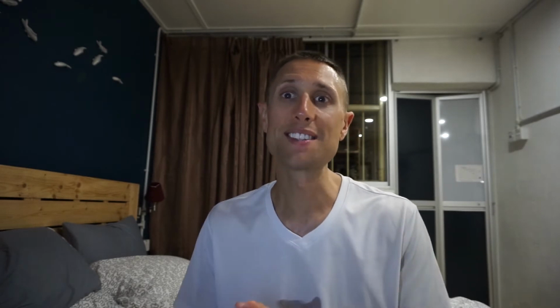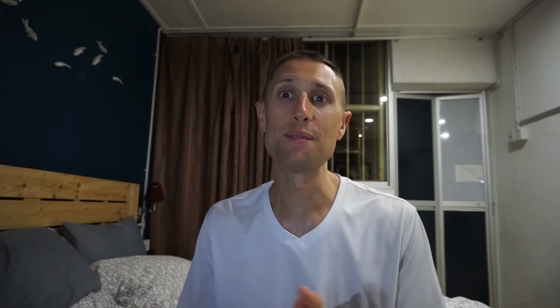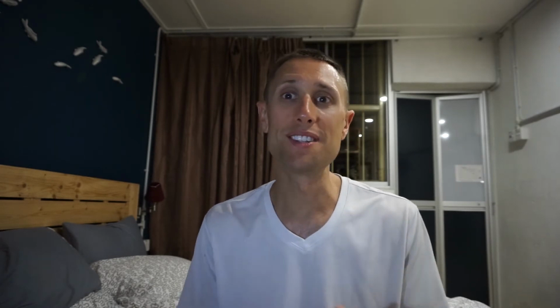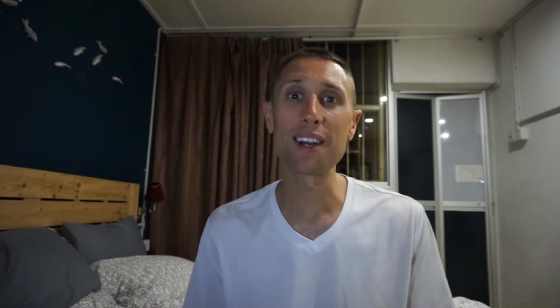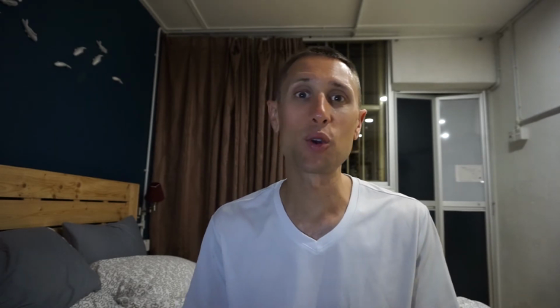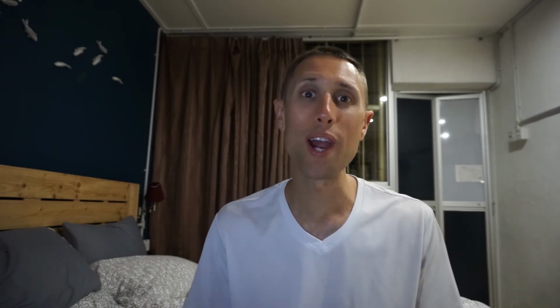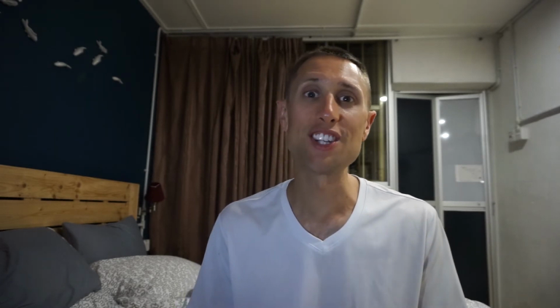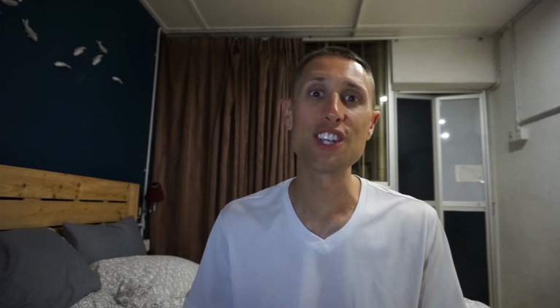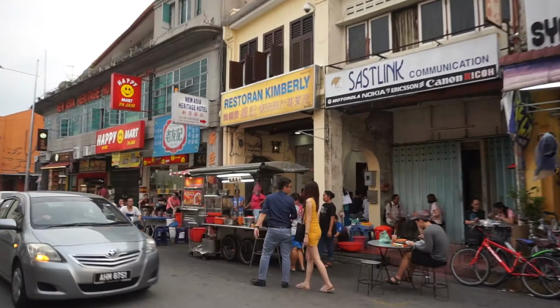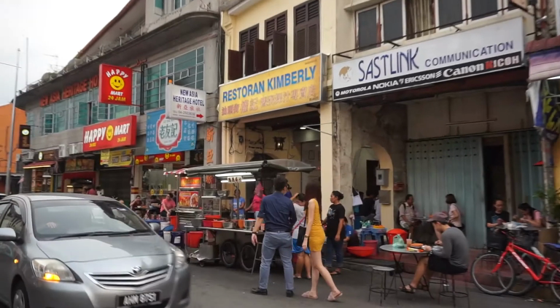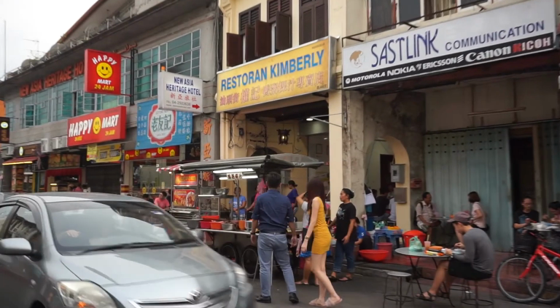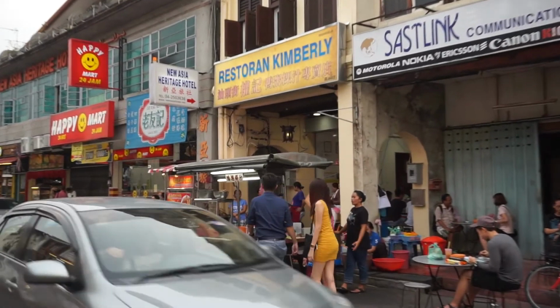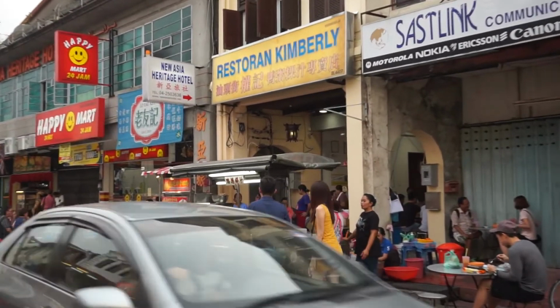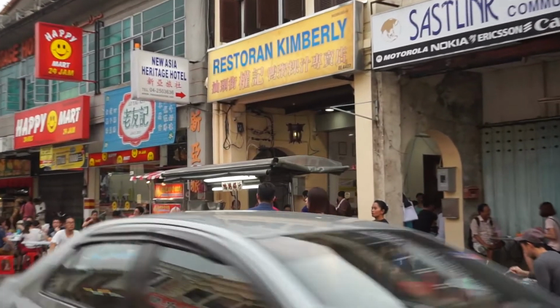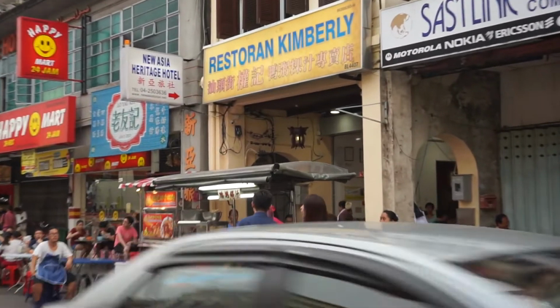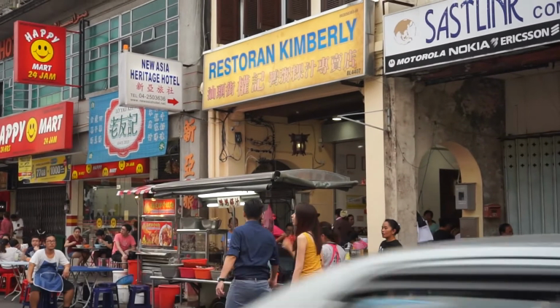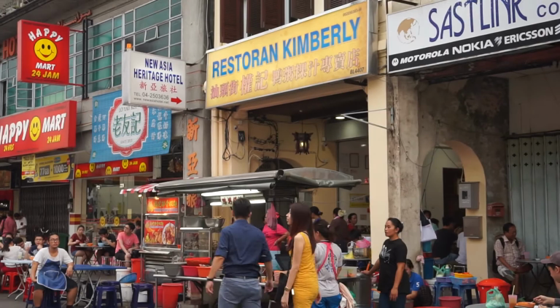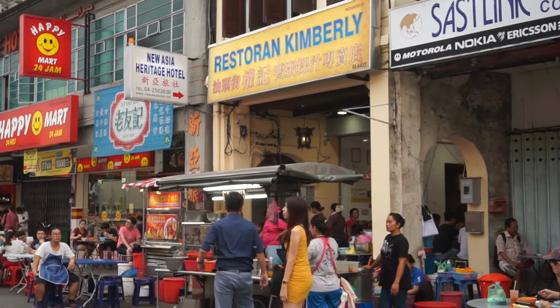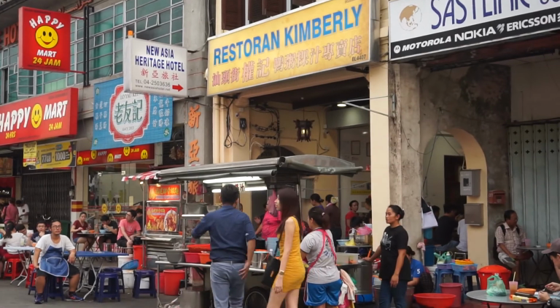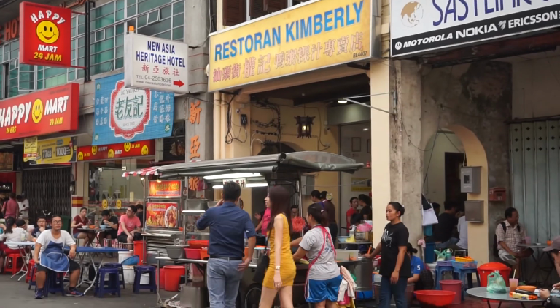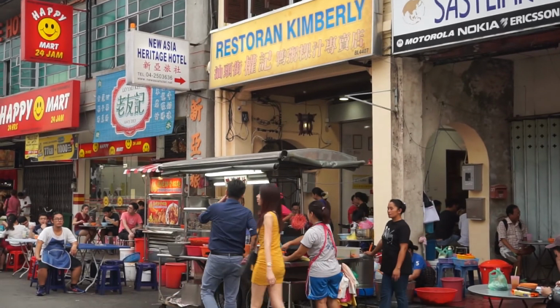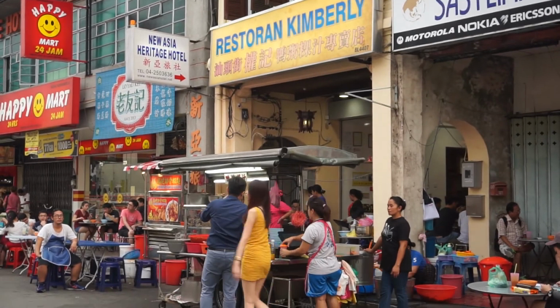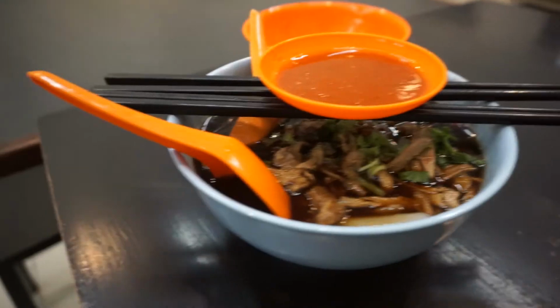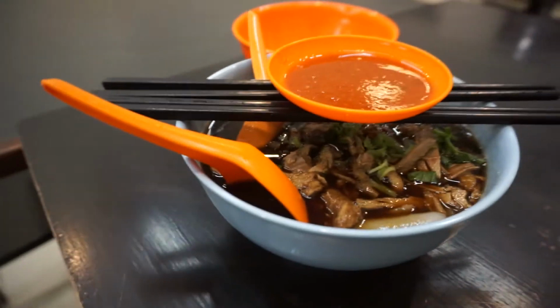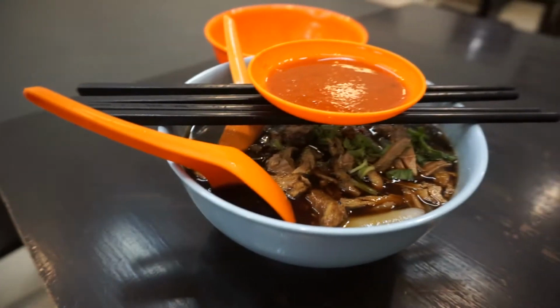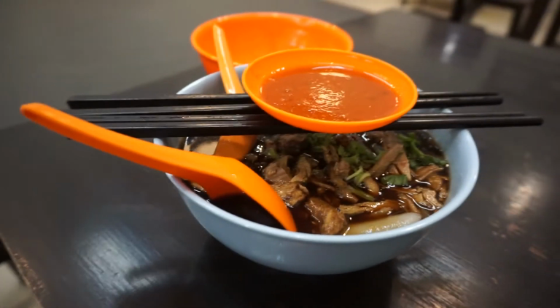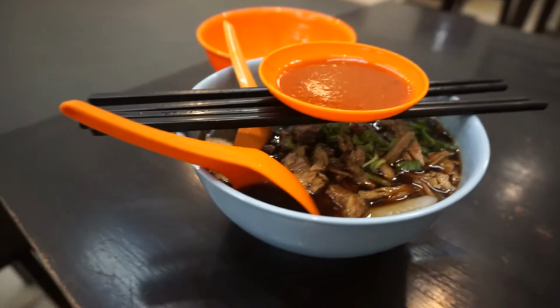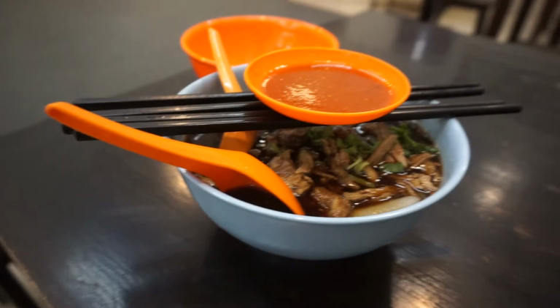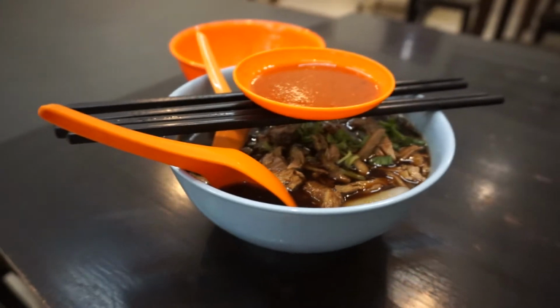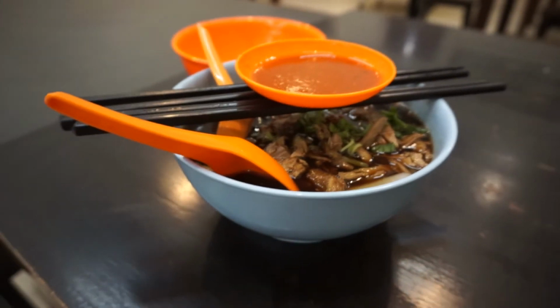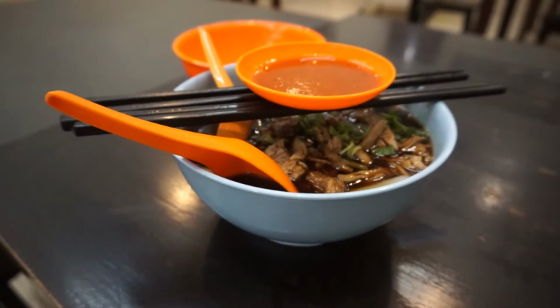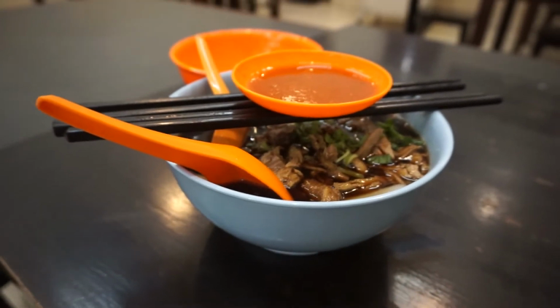Had some duck quay chap, which is basically just some cooked duck in some nice broth with a few noodles.